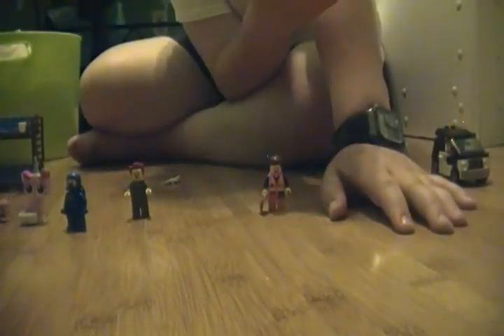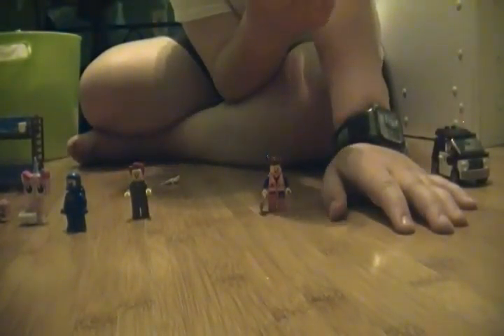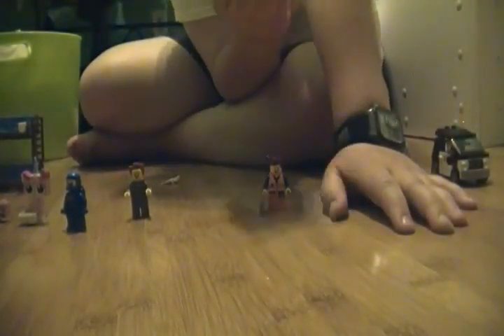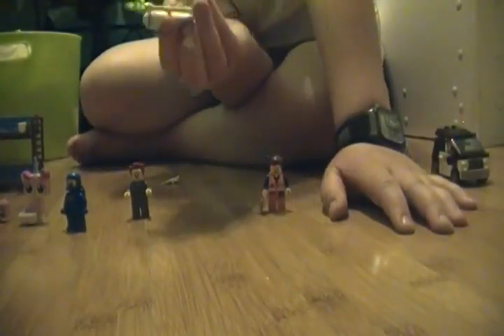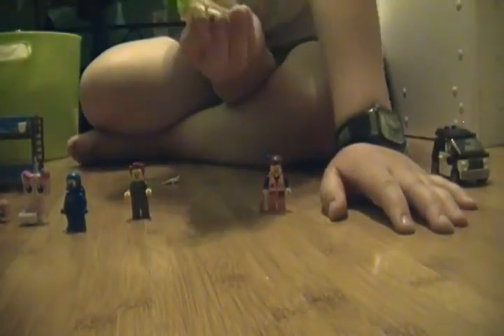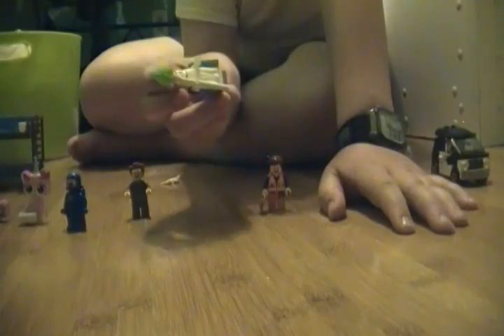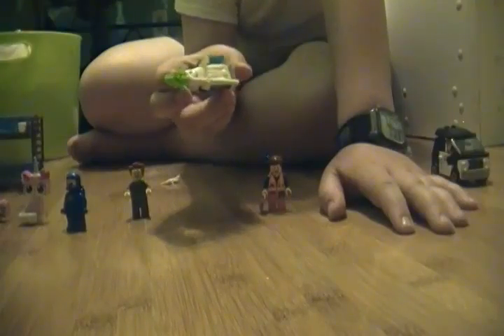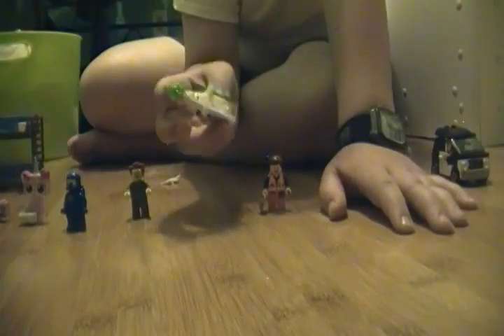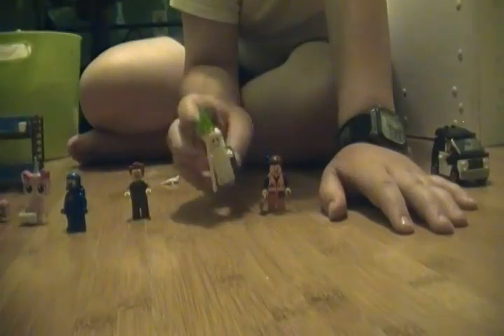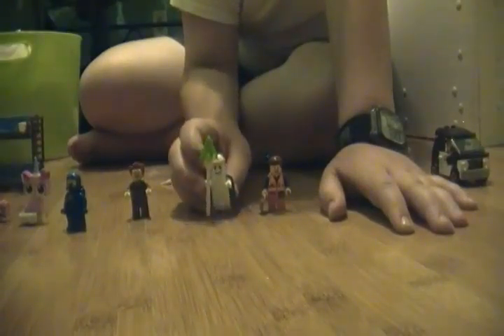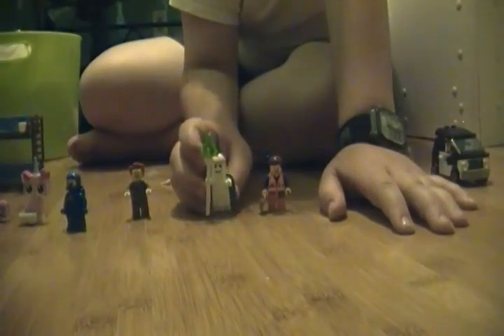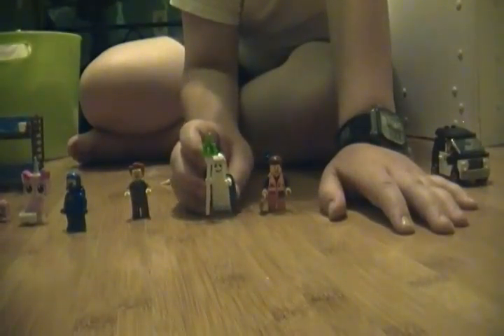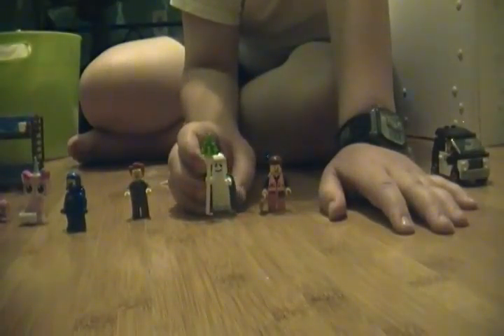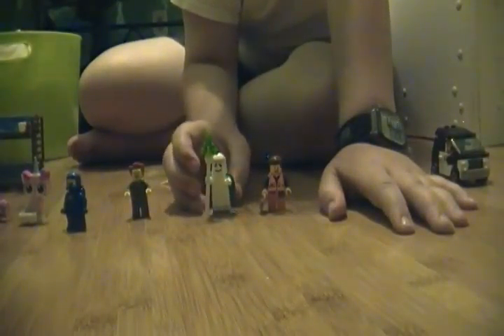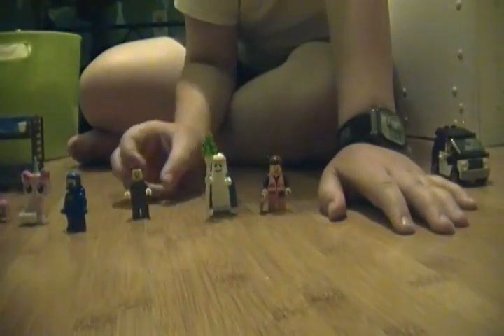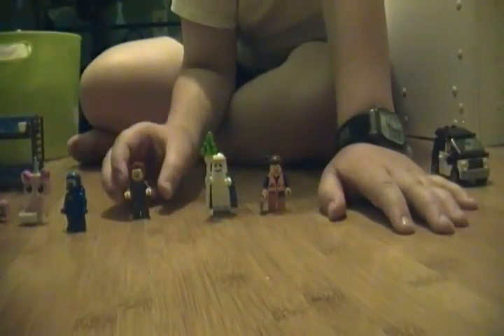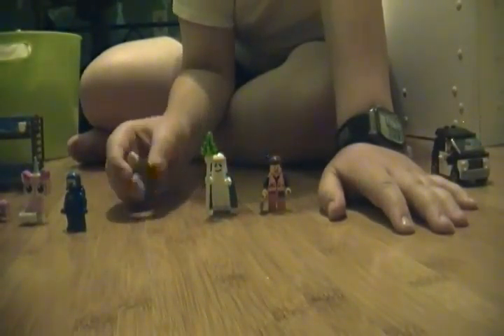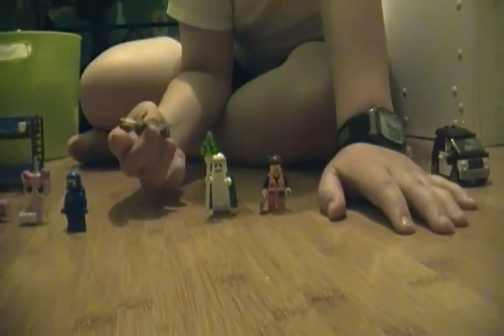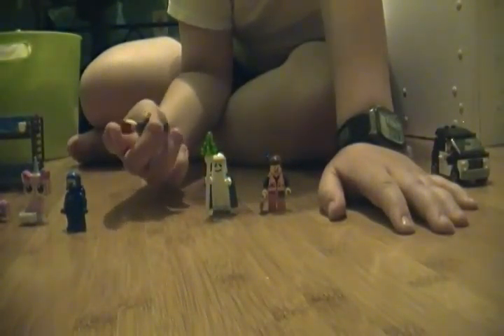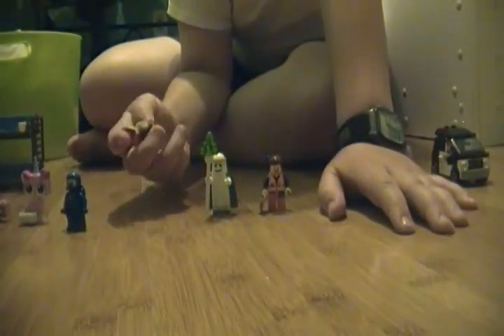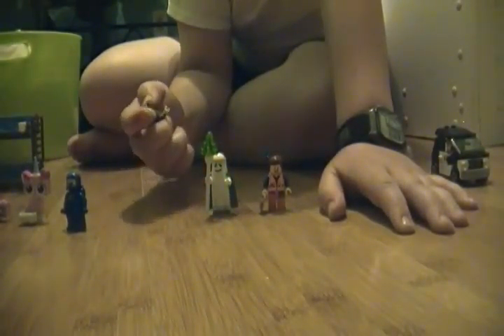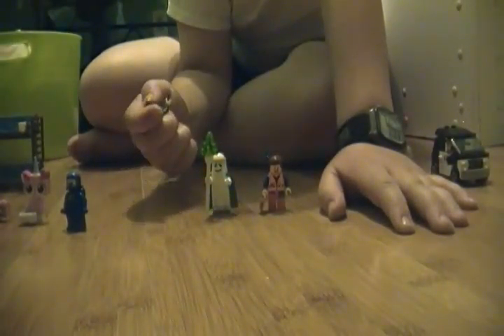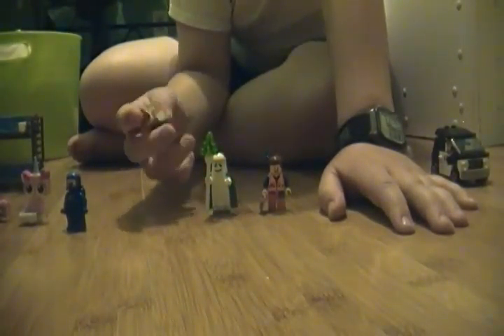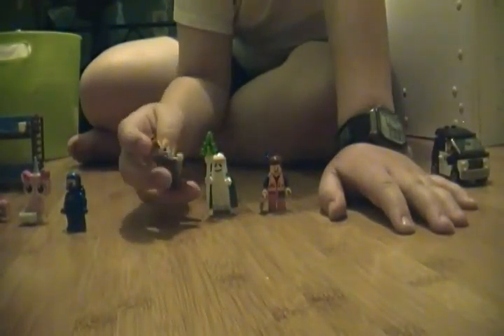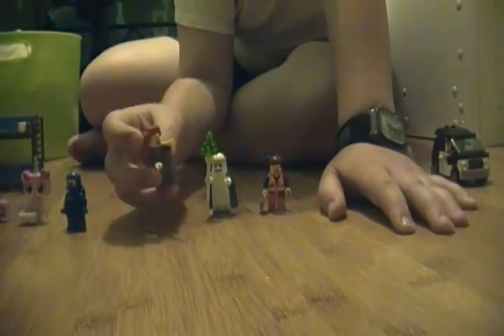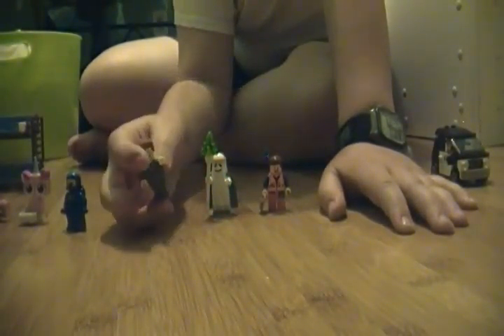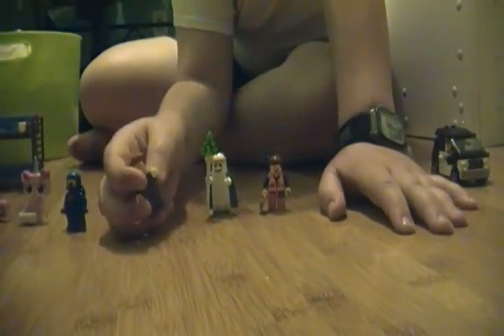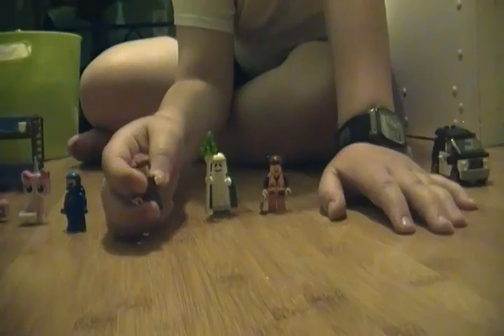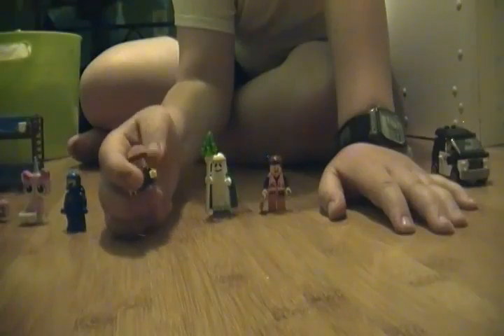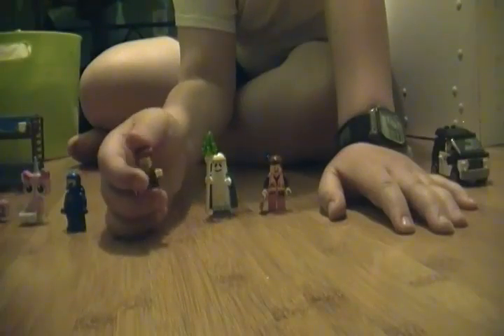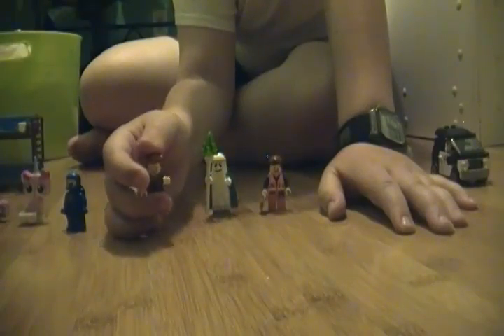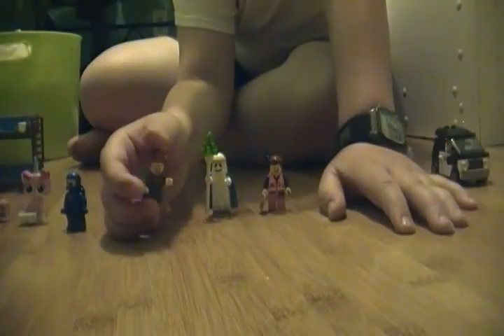Which is where I went yesterday and got some Legos and some custom stuff that I'm going to show you on a different review.